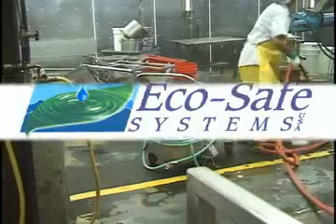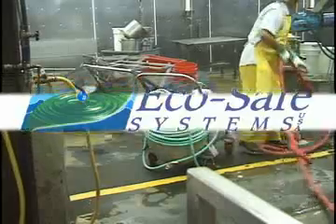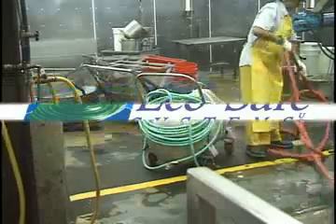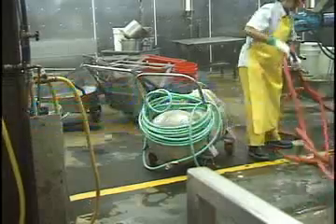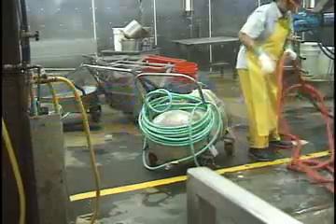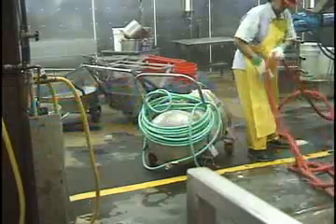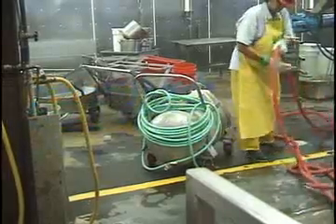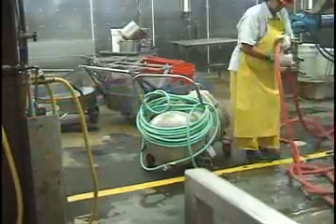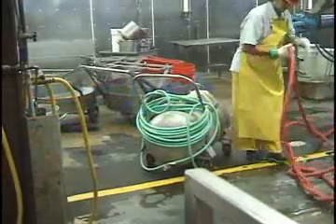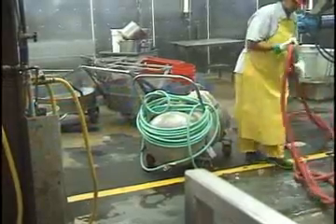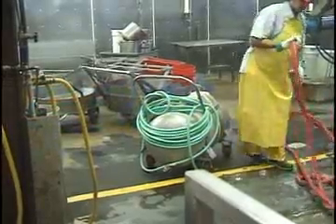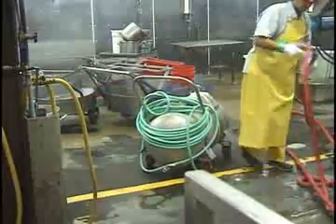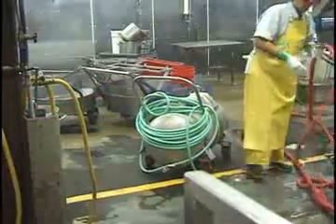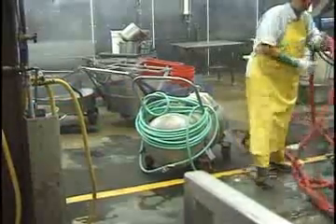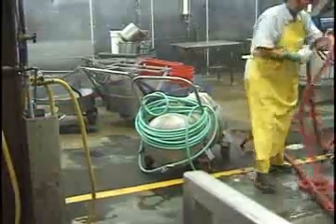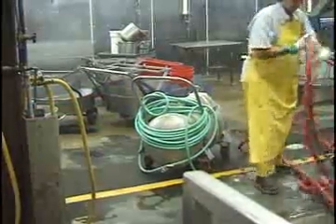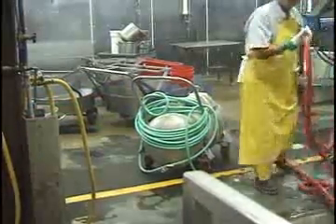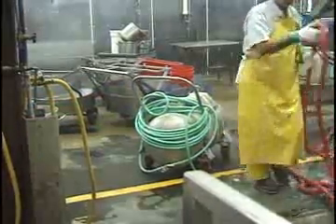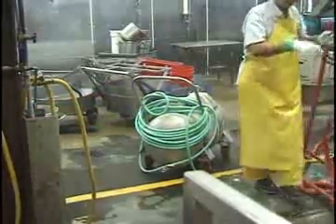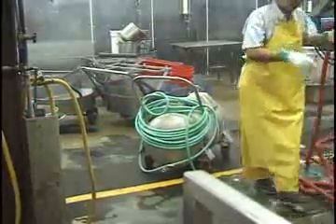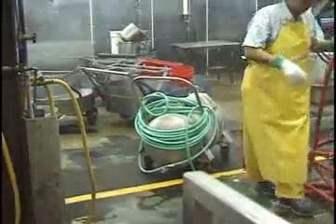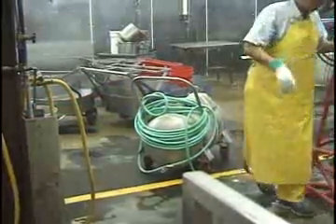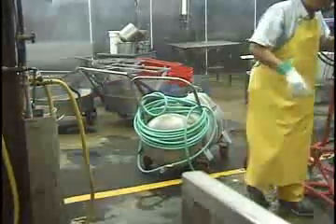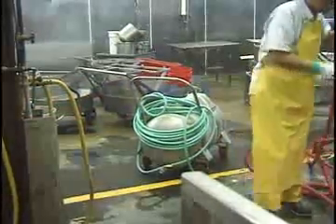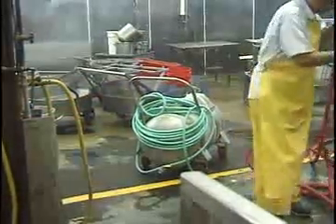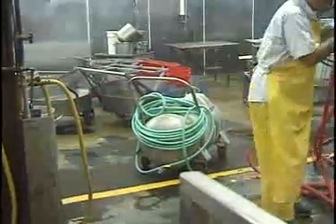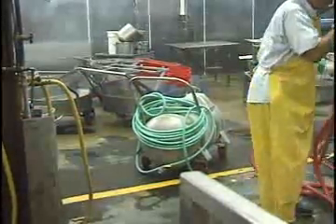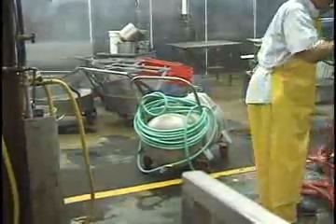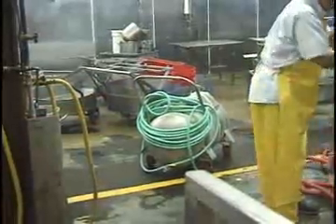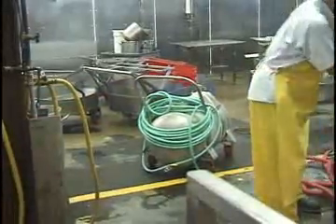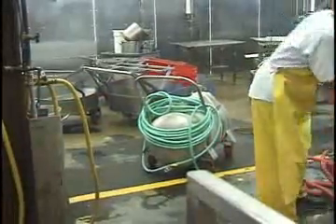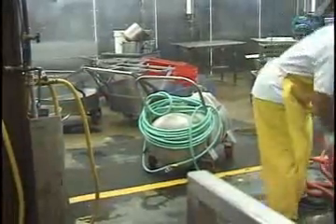At a meatpacking plant in Southern California, this is how they clean the kill room.